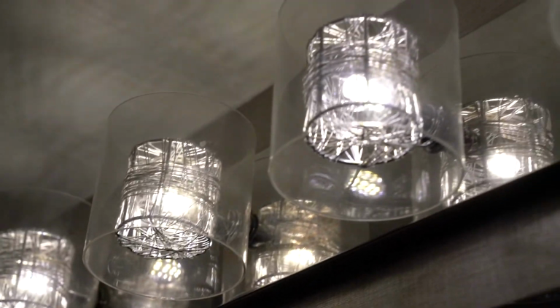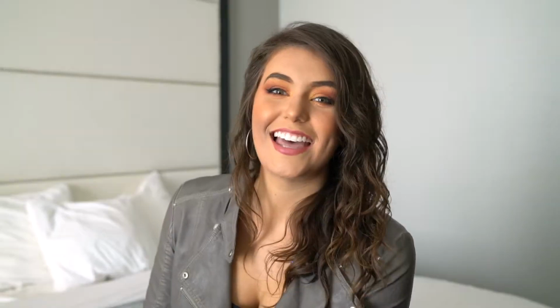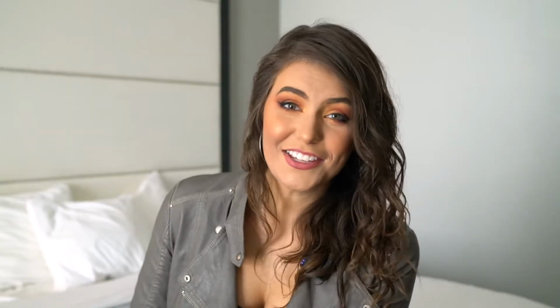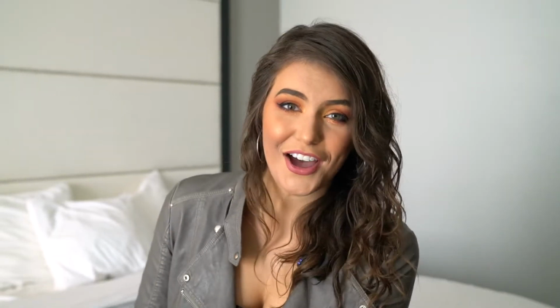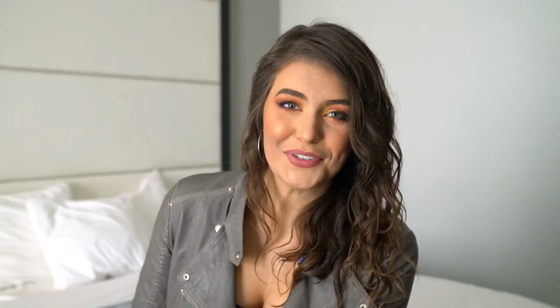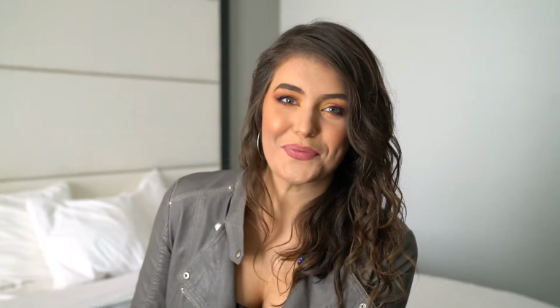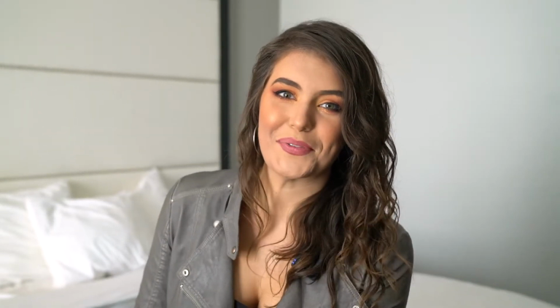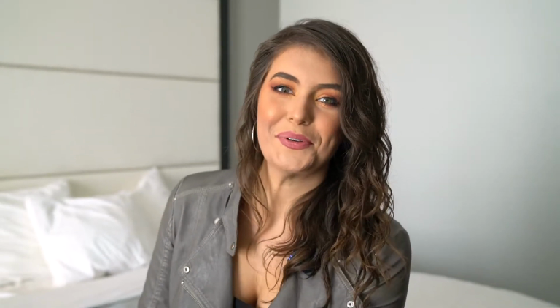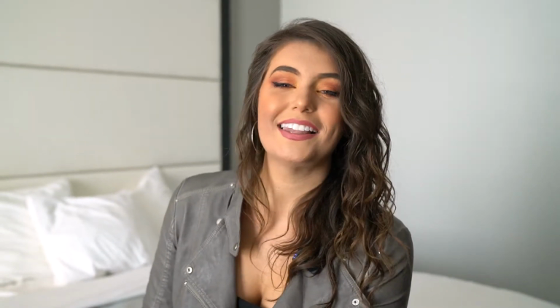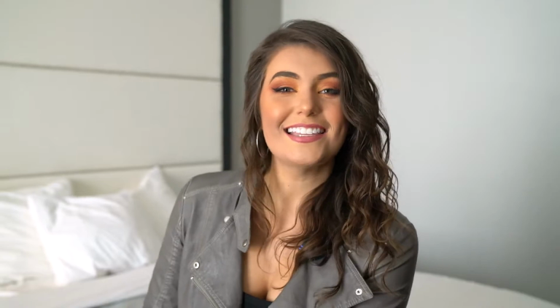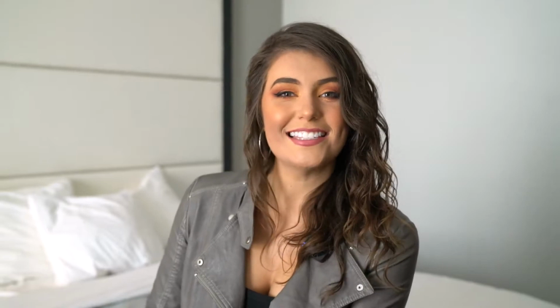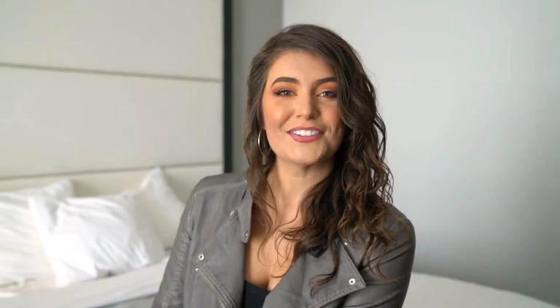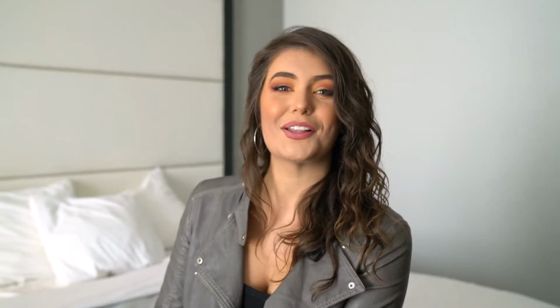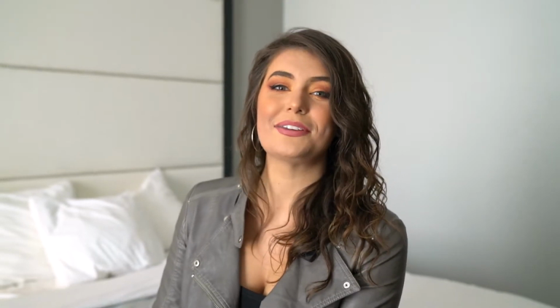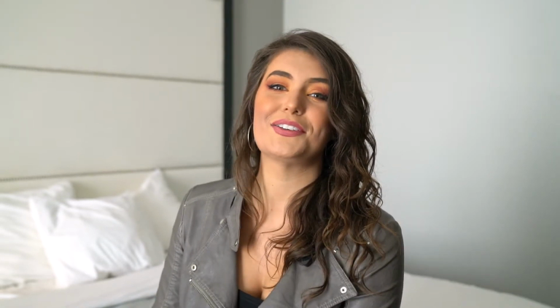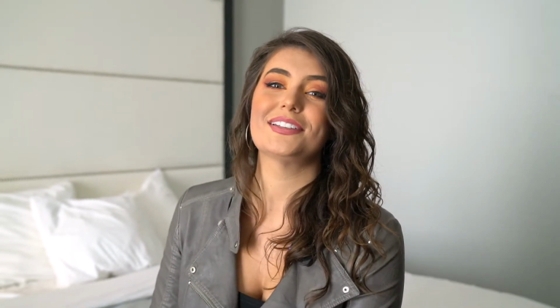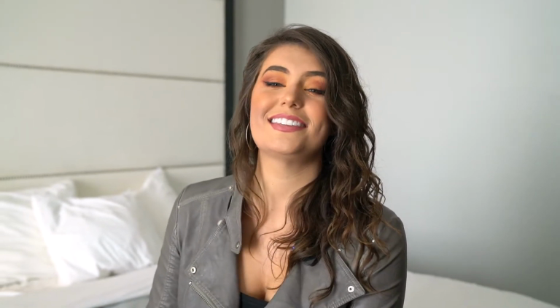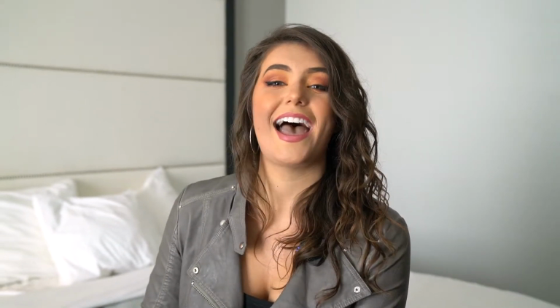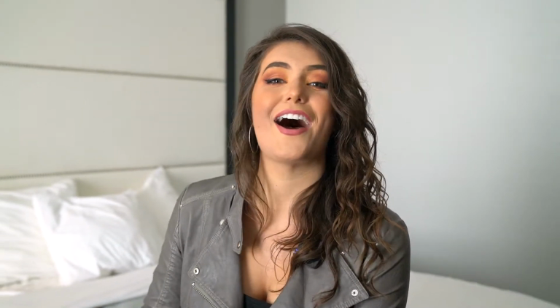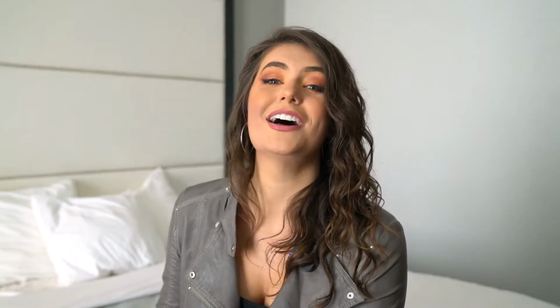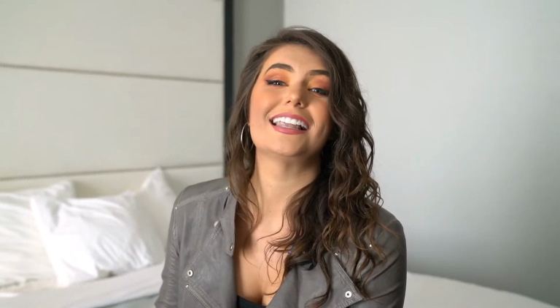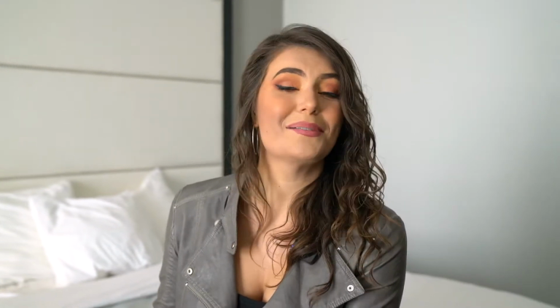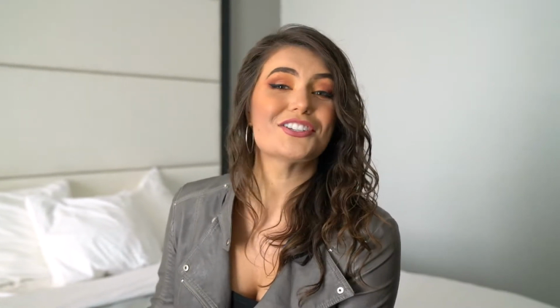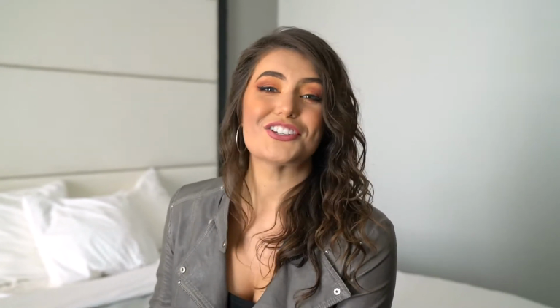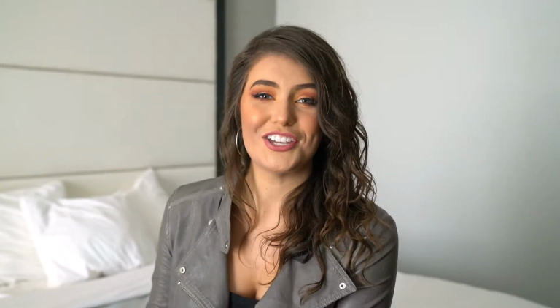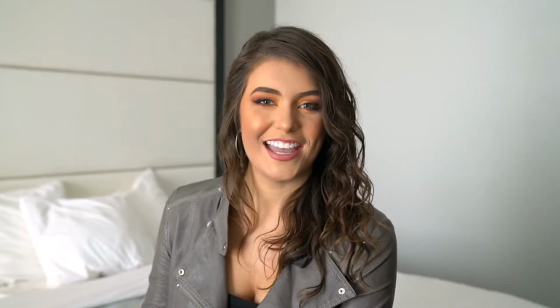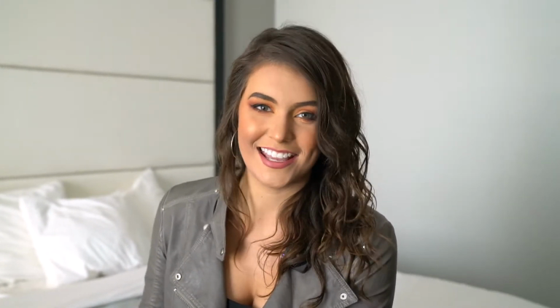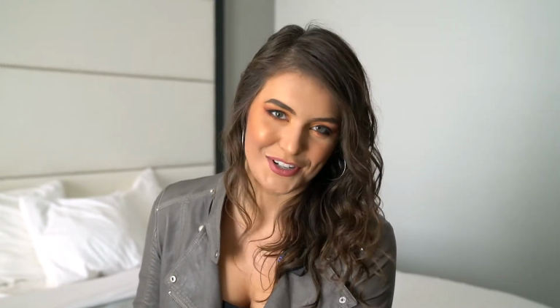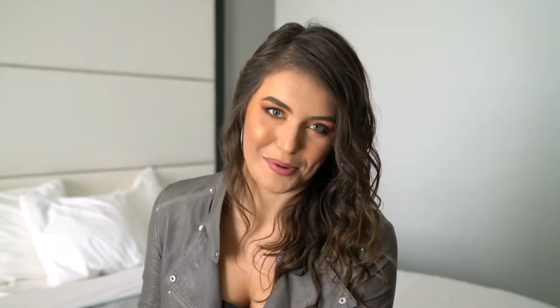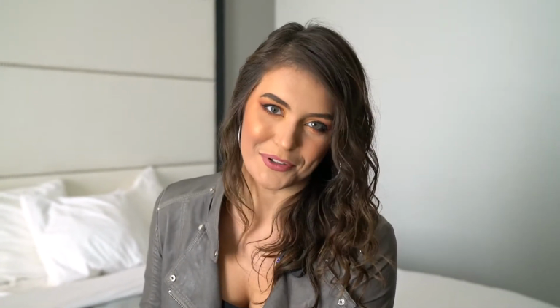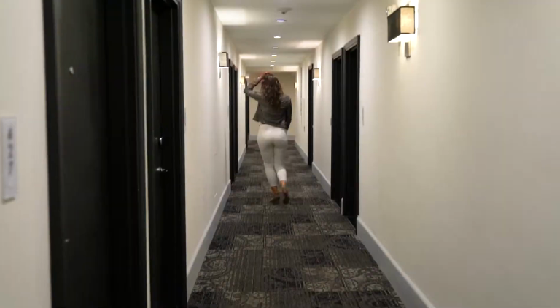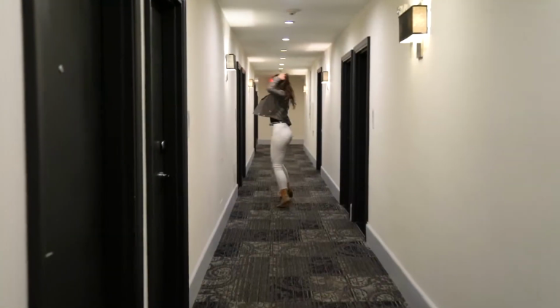Now that you've got a tour of my room, let's head down to the lobby so you can see how glamorous, chic, and Instagrammable it is.